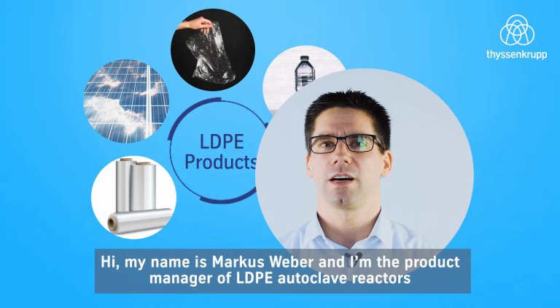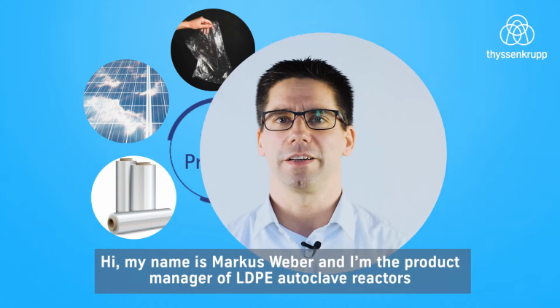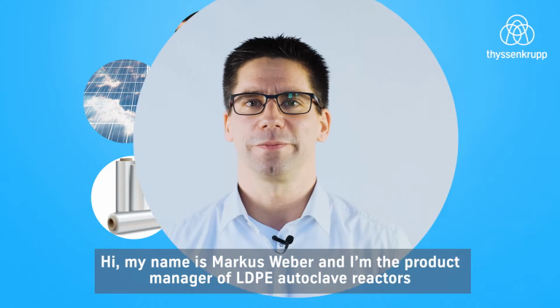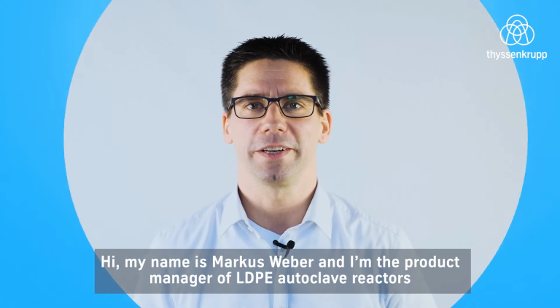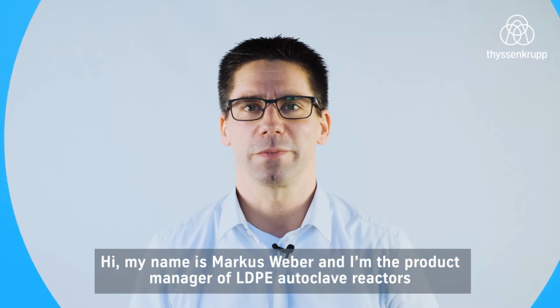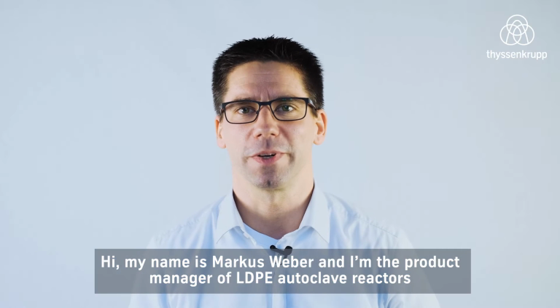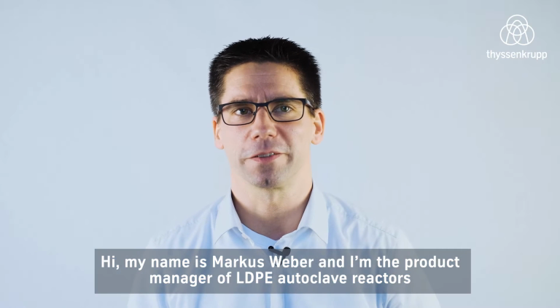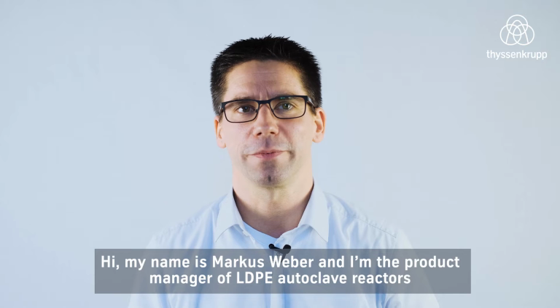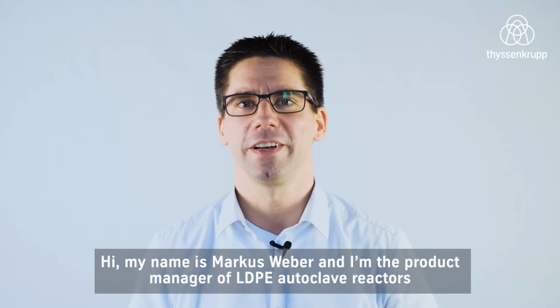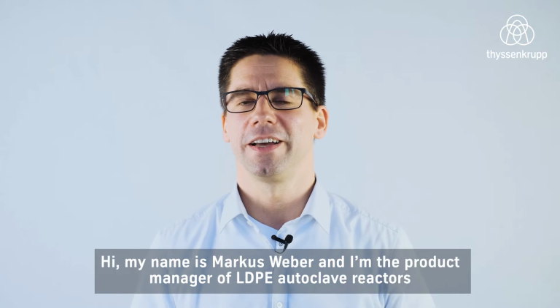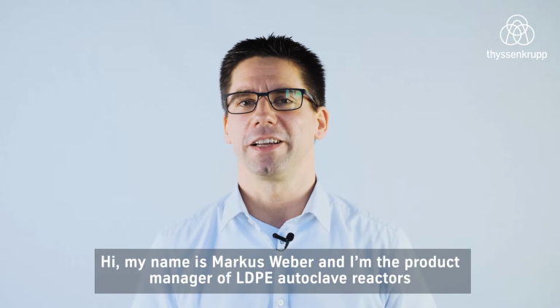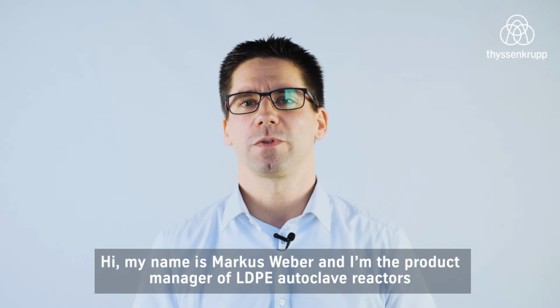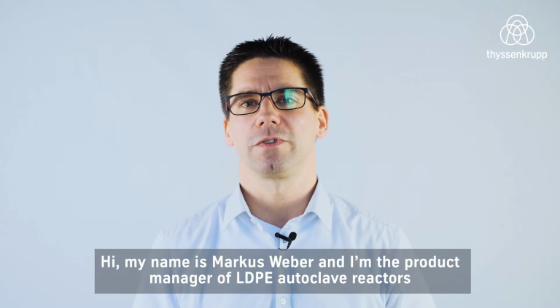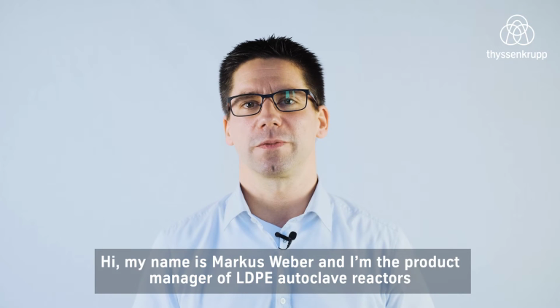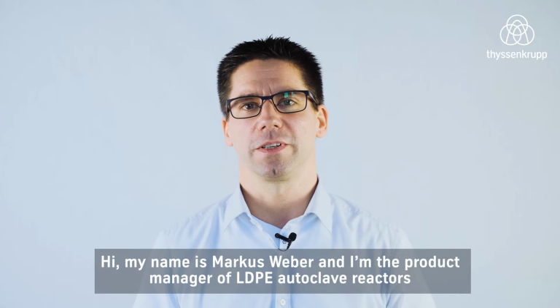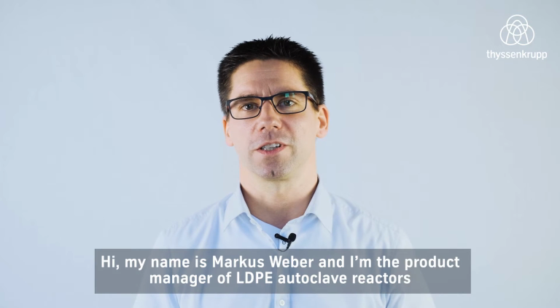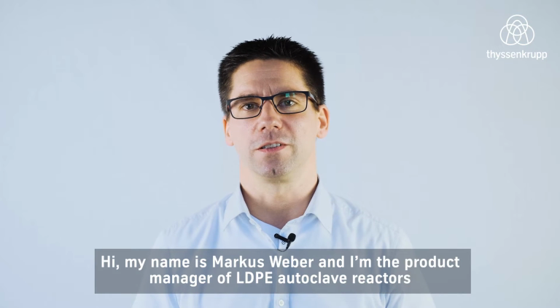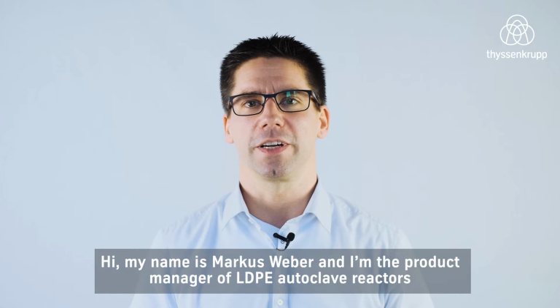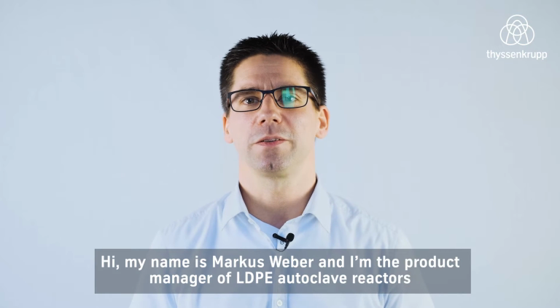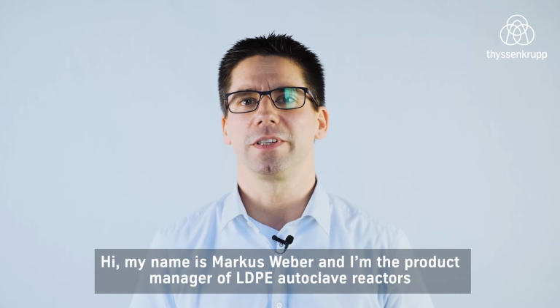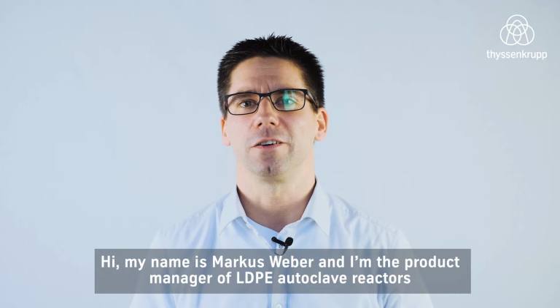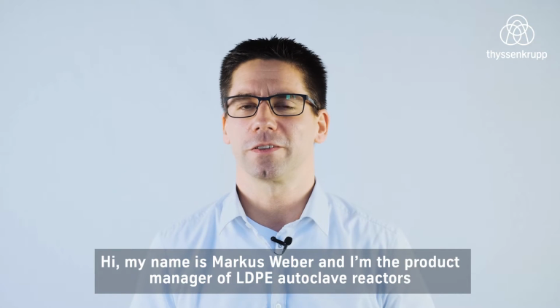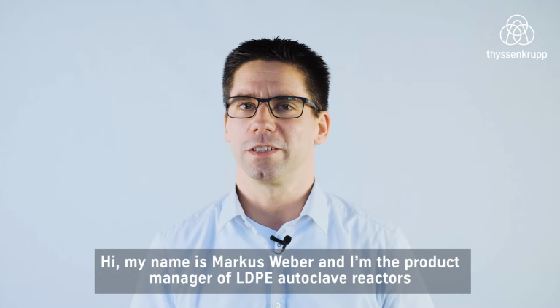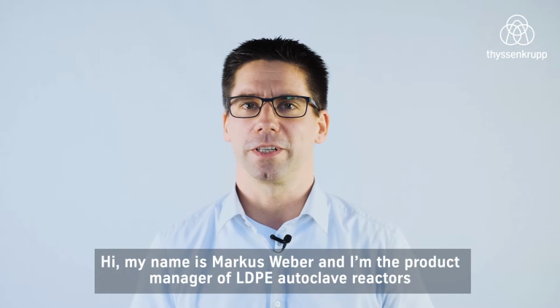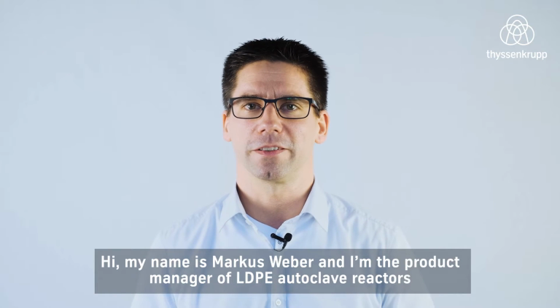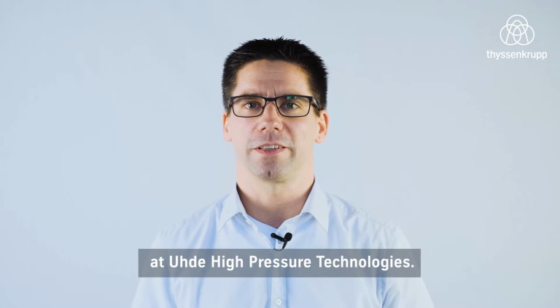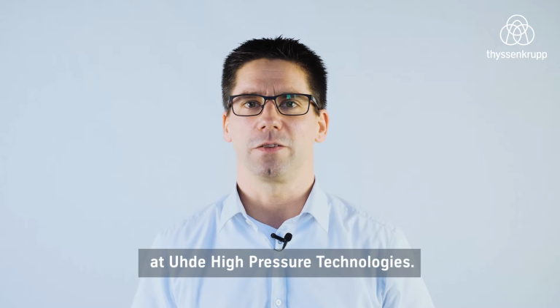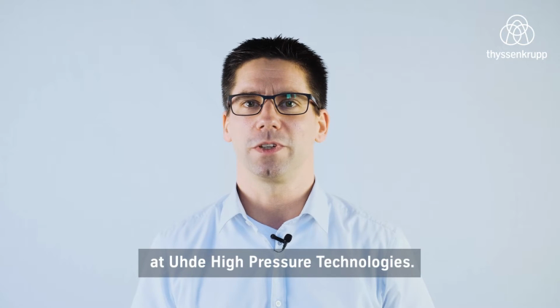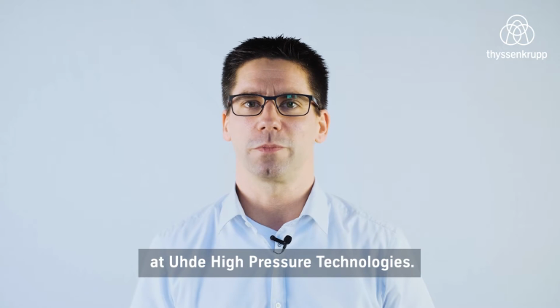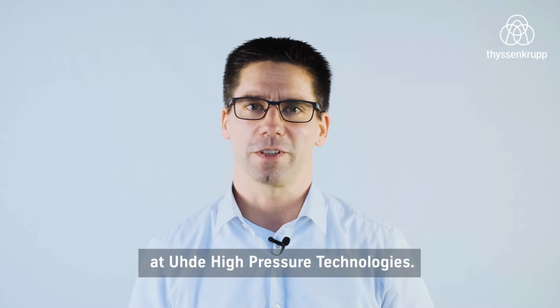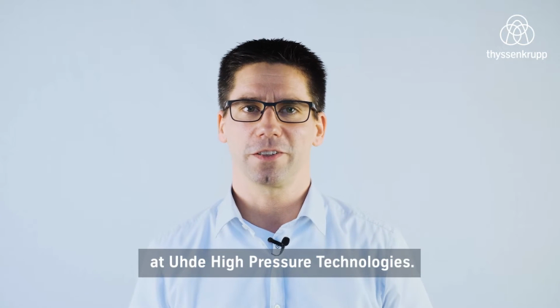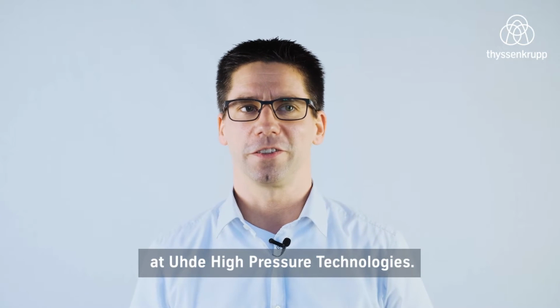Hi, my name is Markus Weber and I'm the product manager of LDPE Autoclave Reactors at Udo High Pressure Technologies.